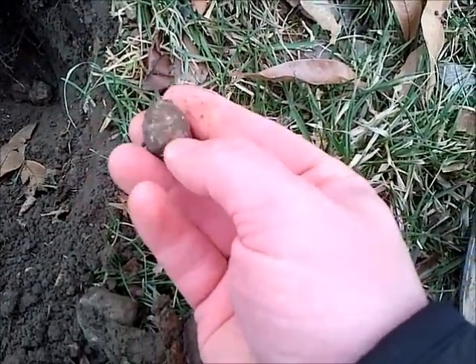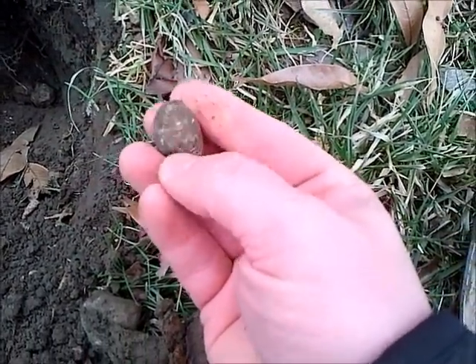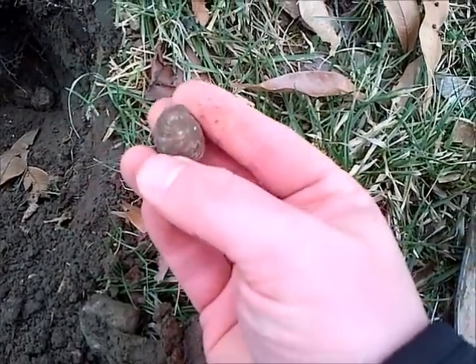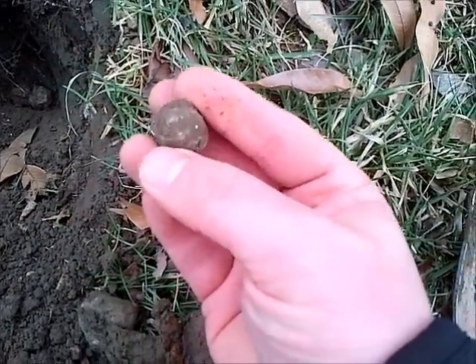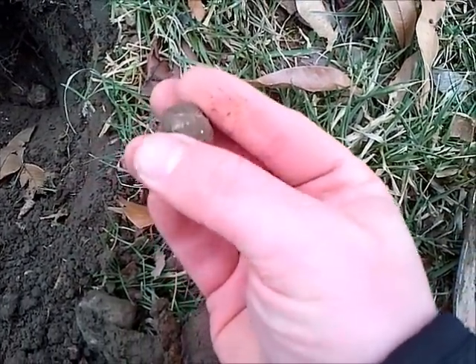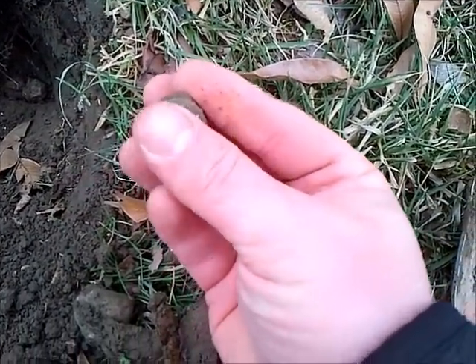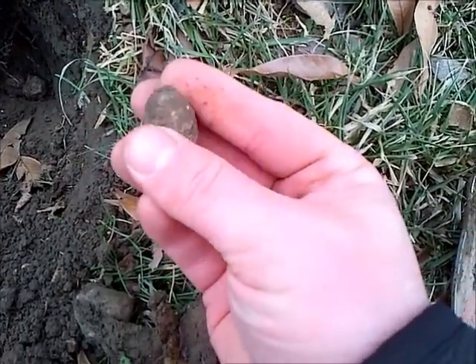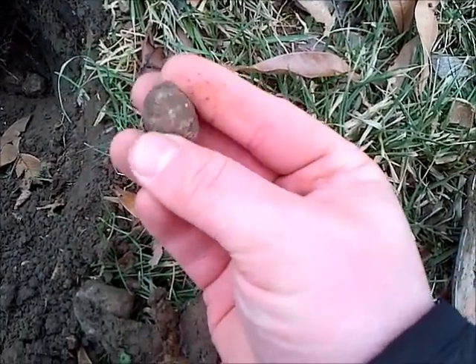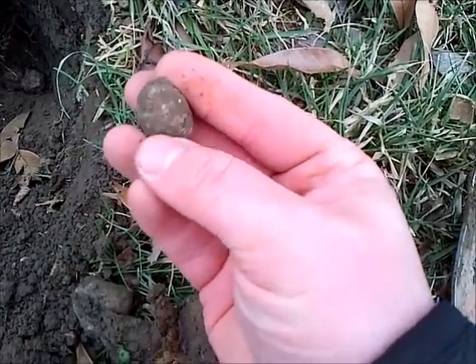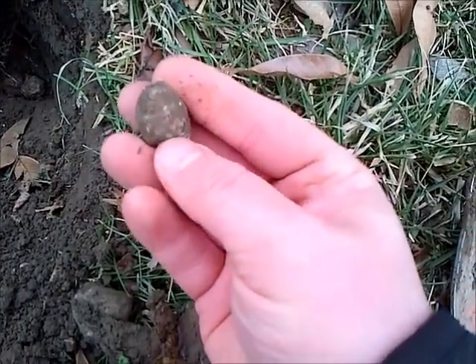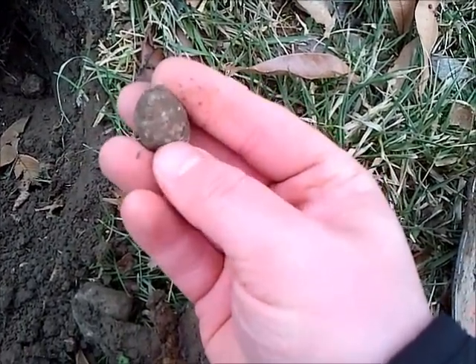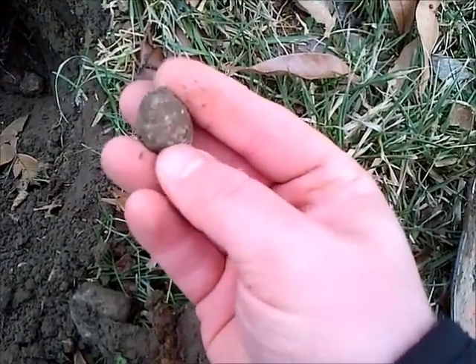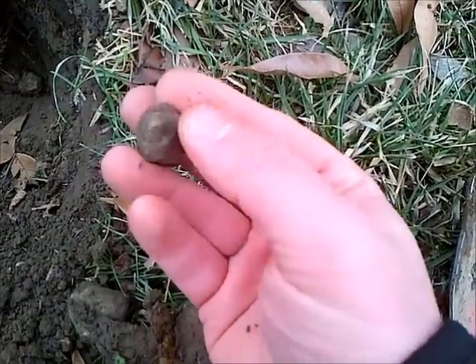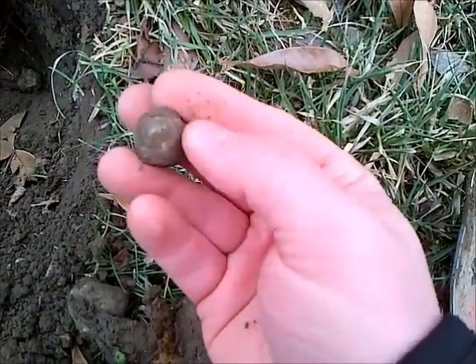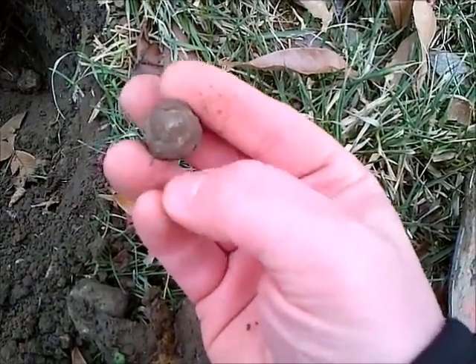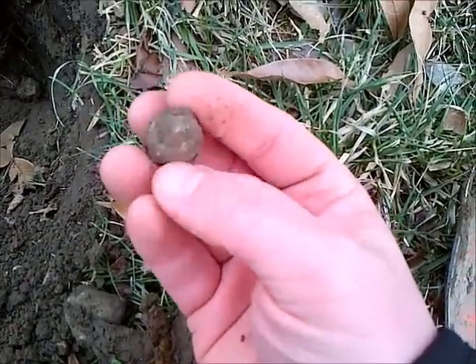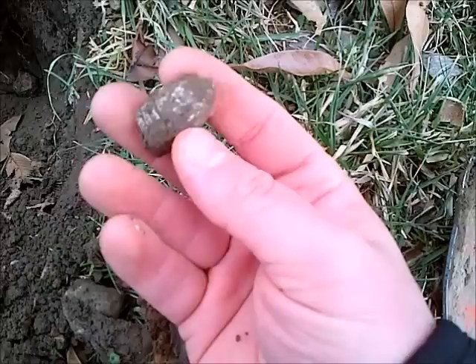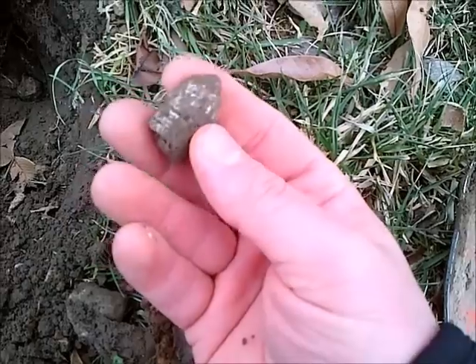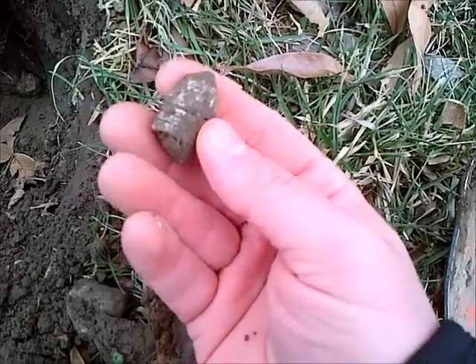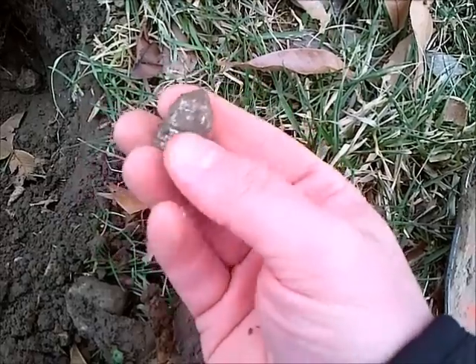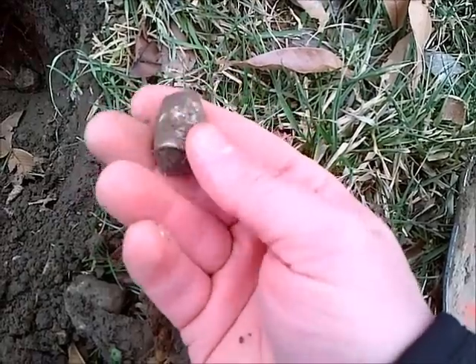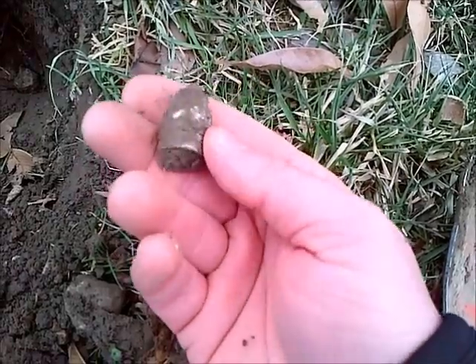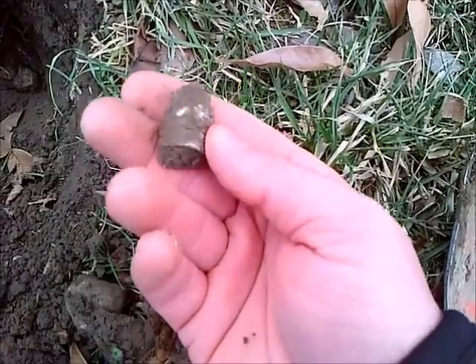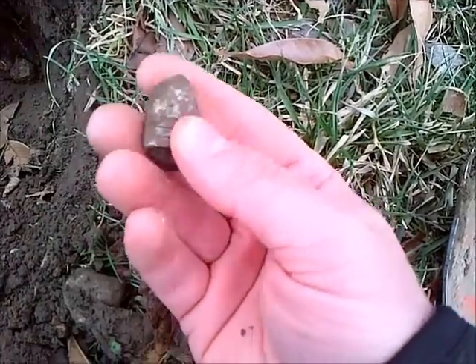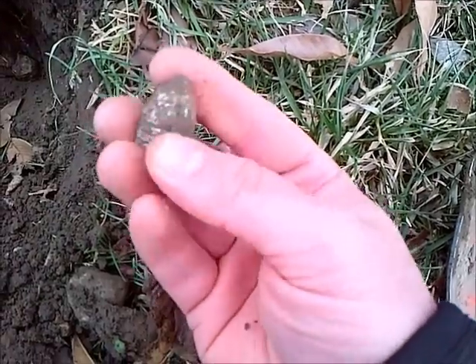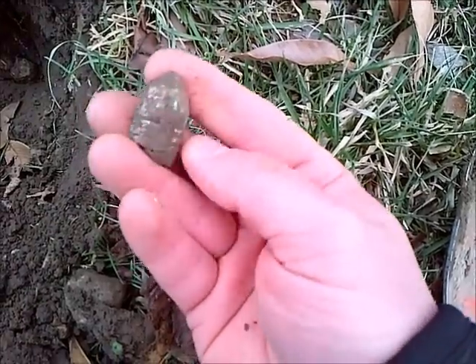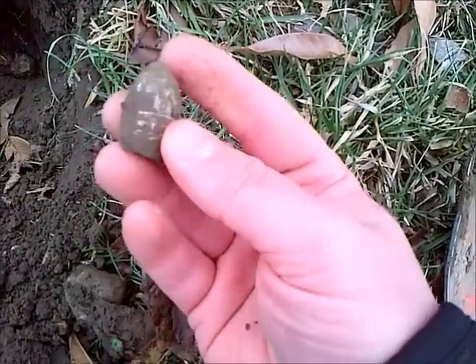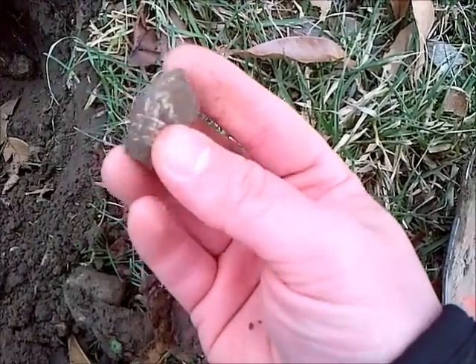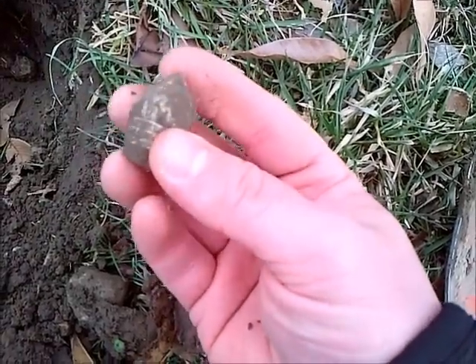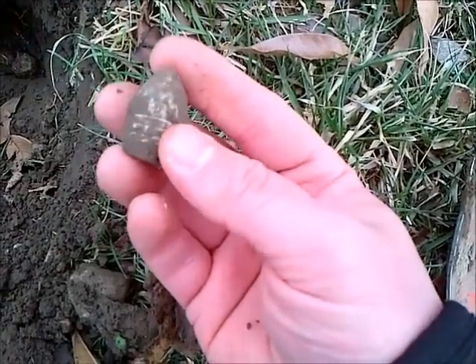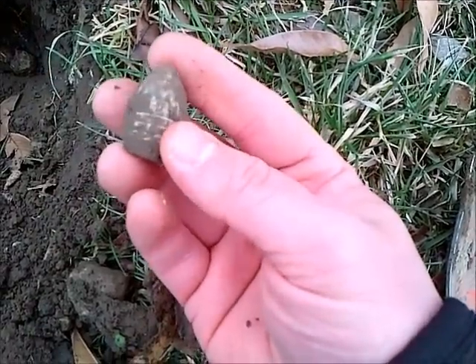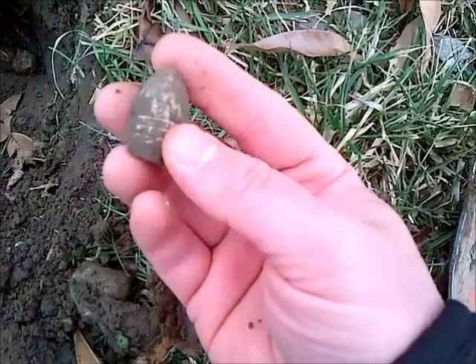Got a 69 here — it's been fired. You can see the ramrod marks on the nose of it. It's in pretty good shape for a fired one.